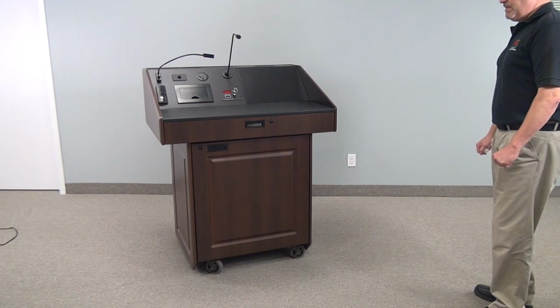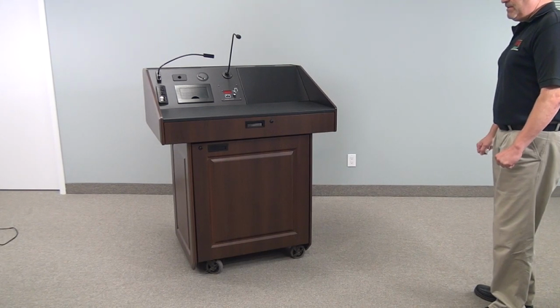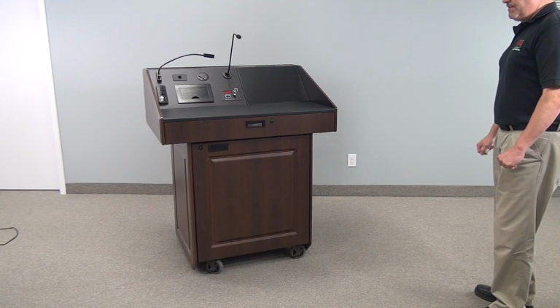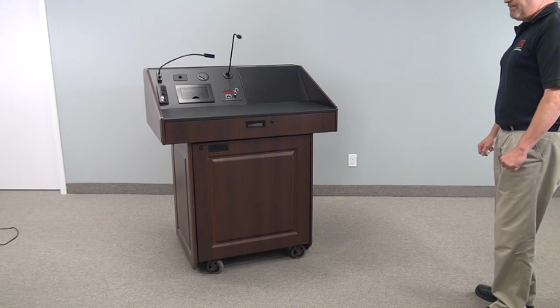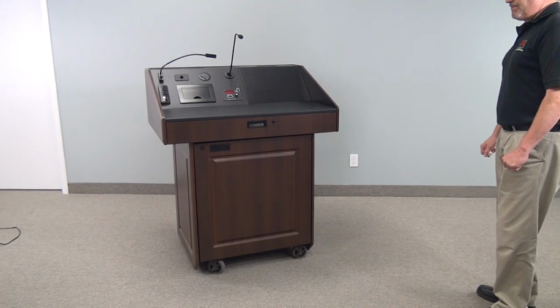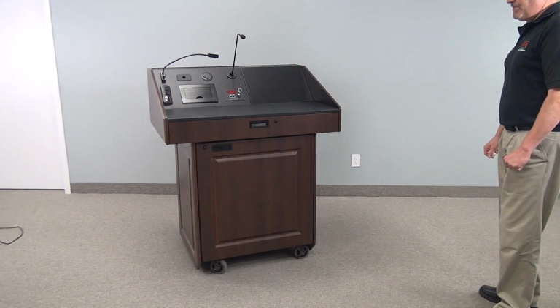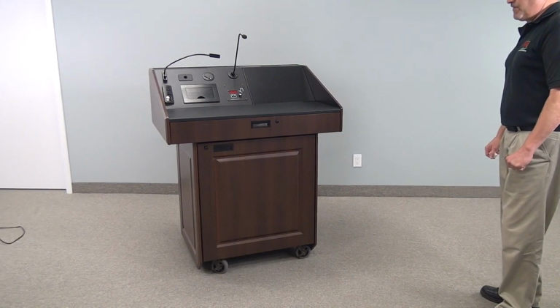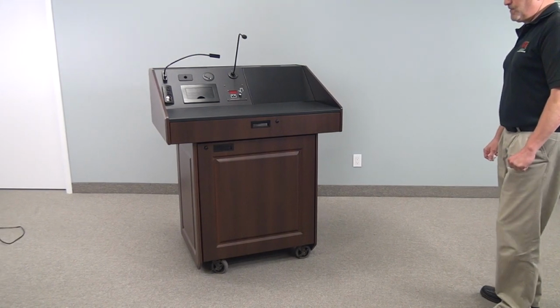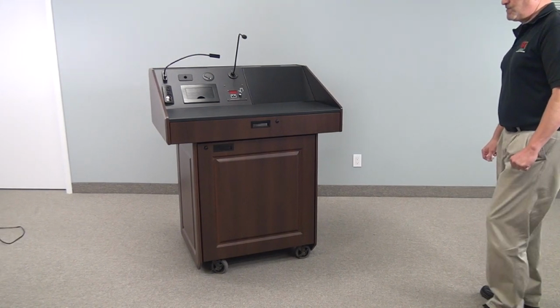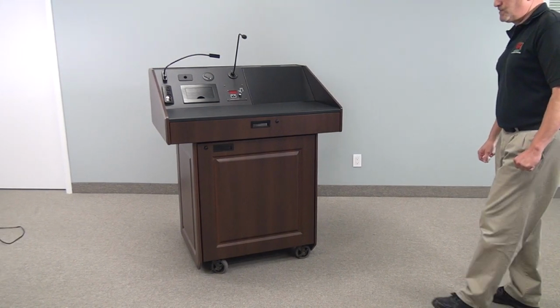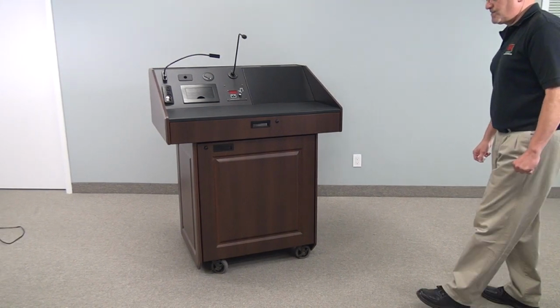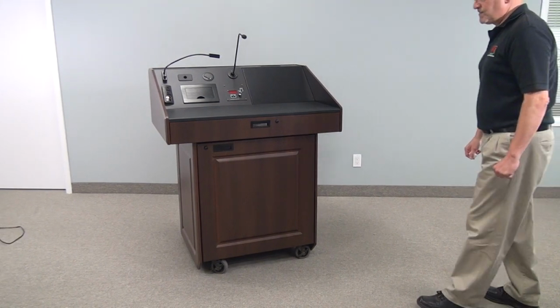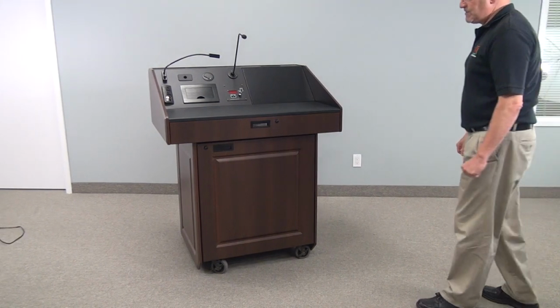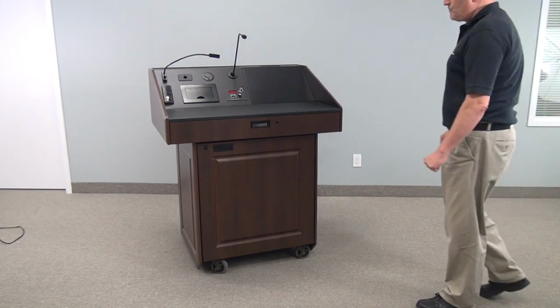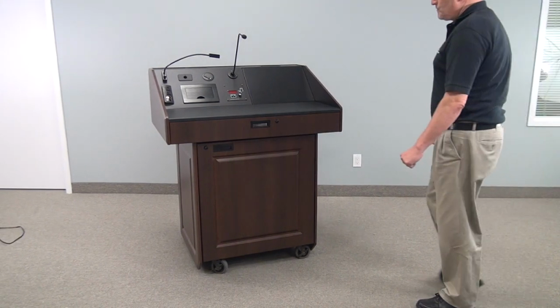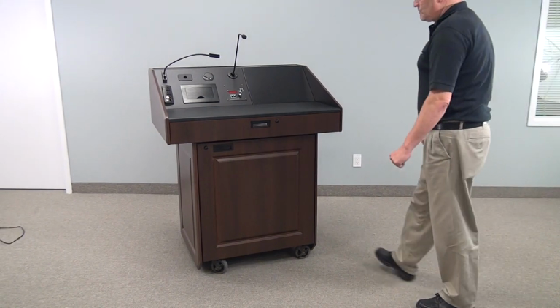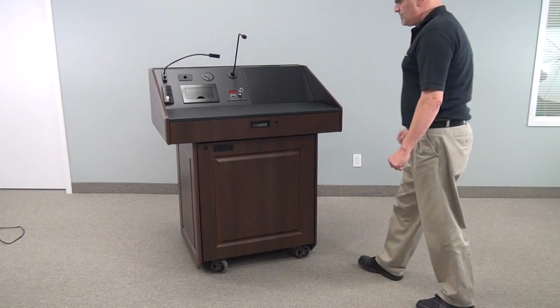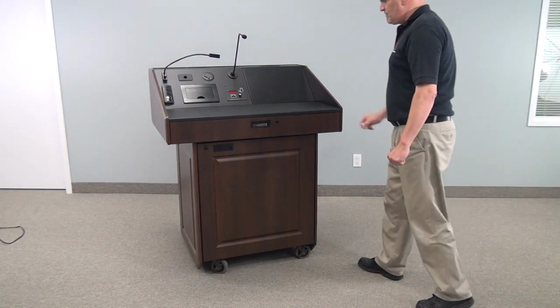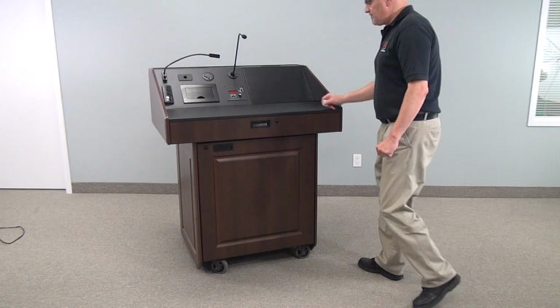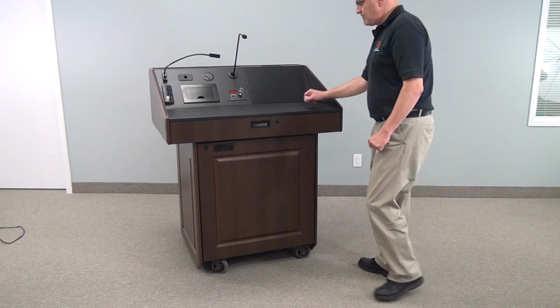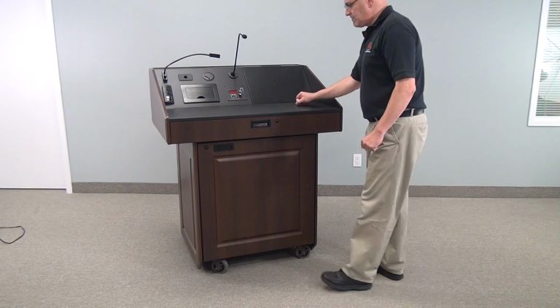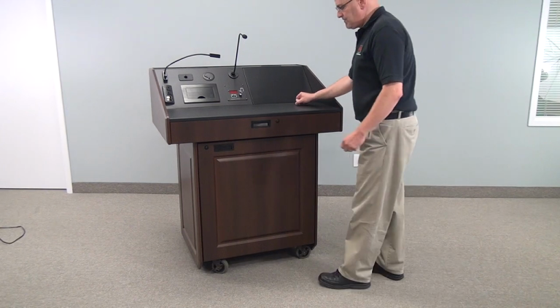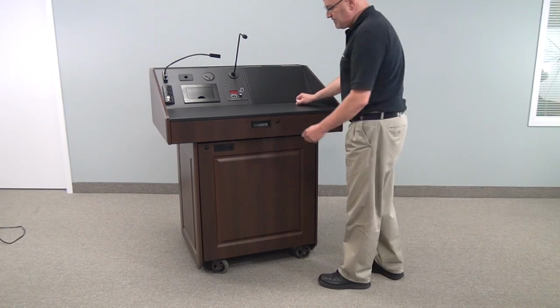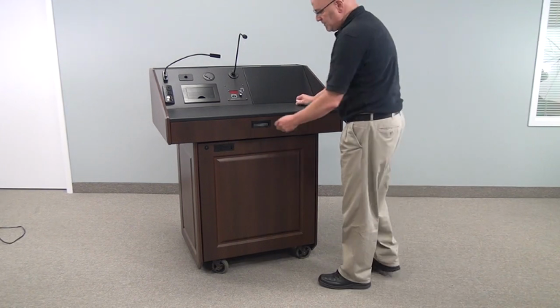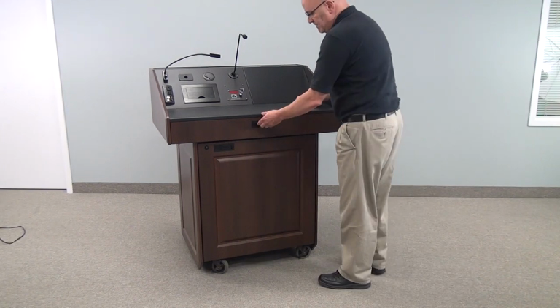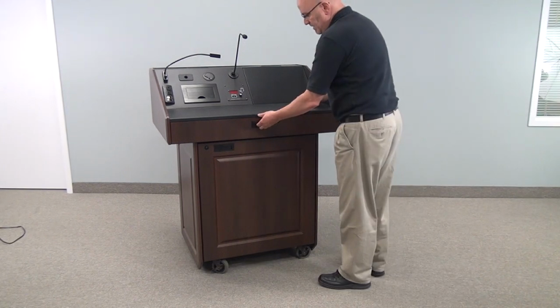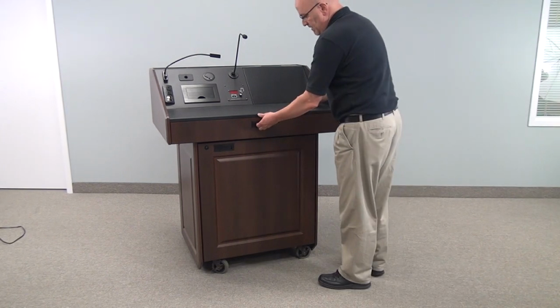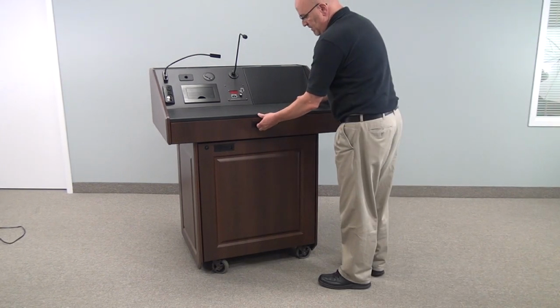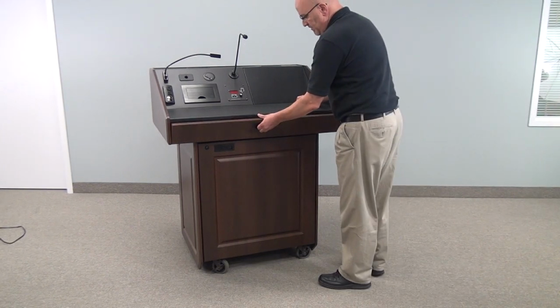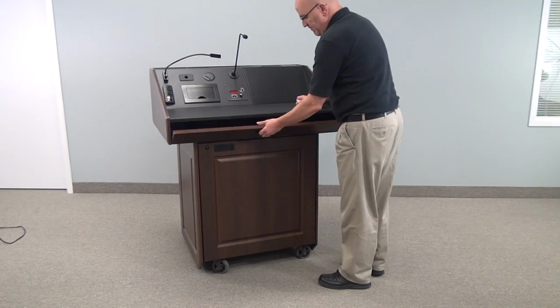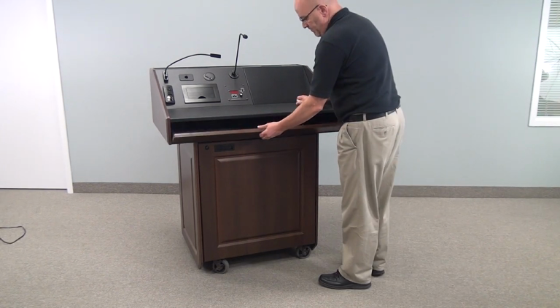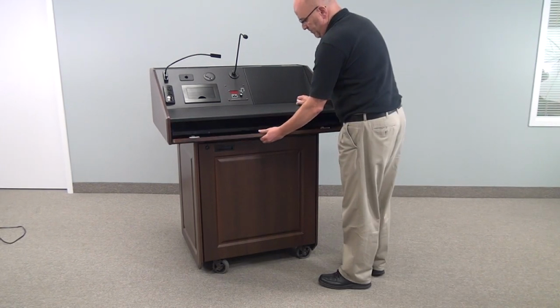Welcome to VFI's PDX-22. This is quite a nice podium.